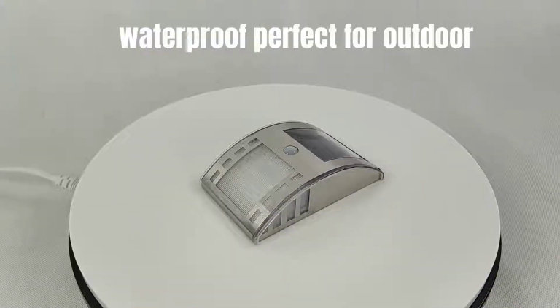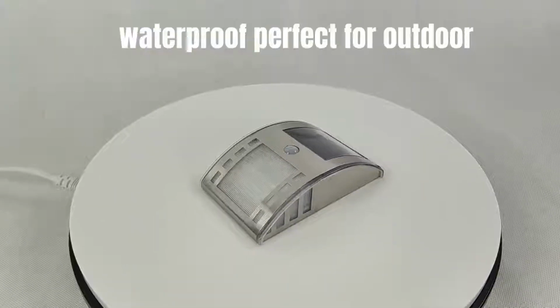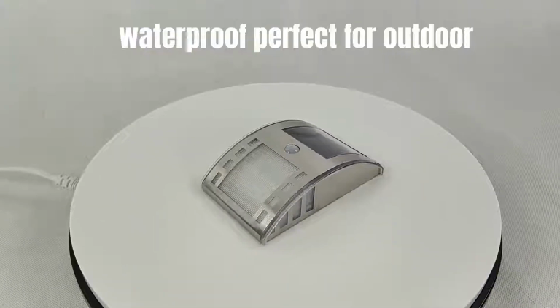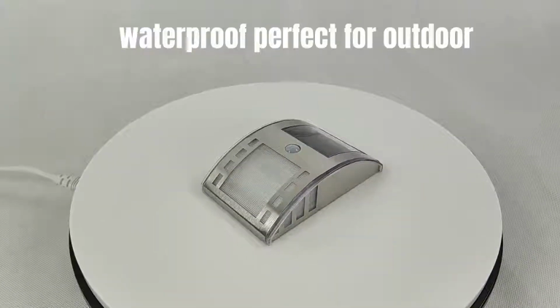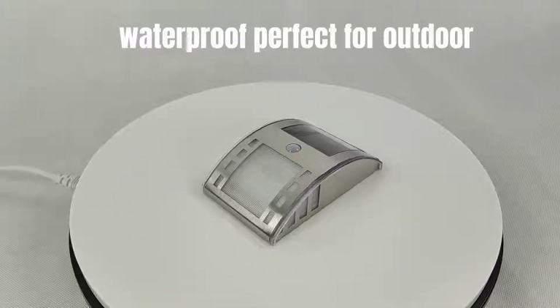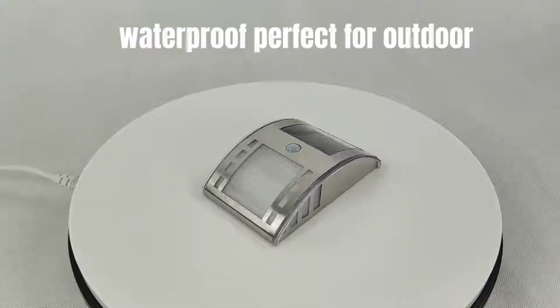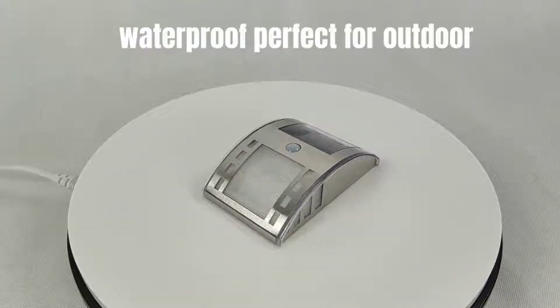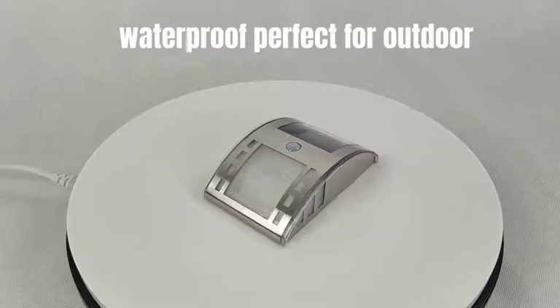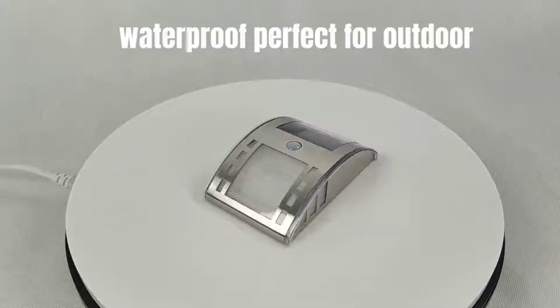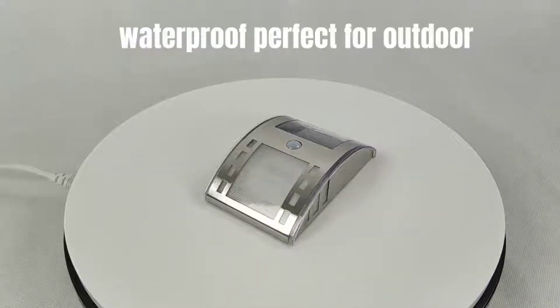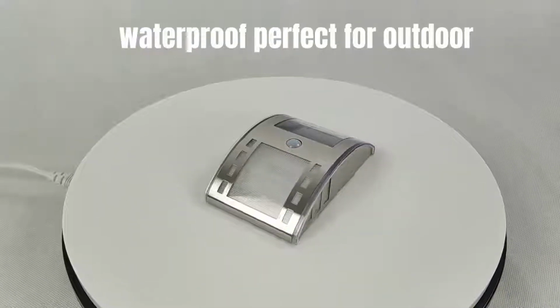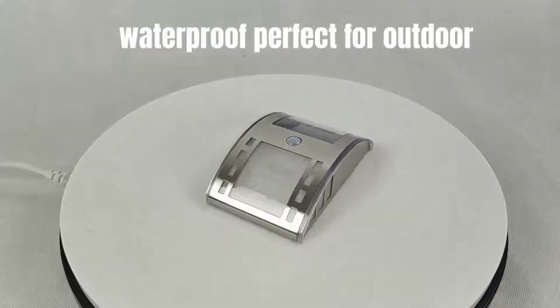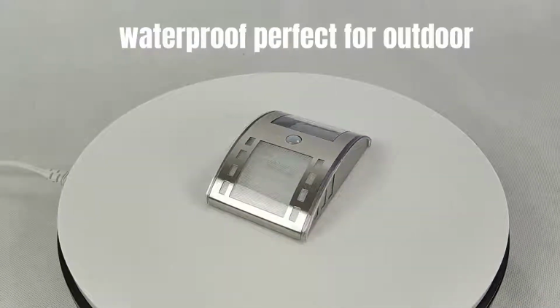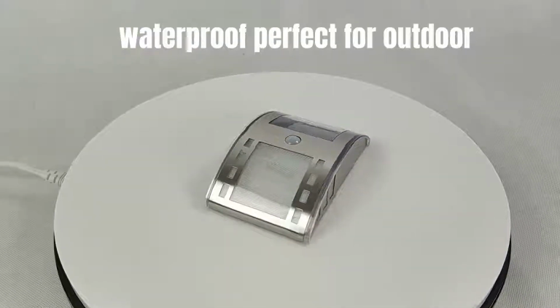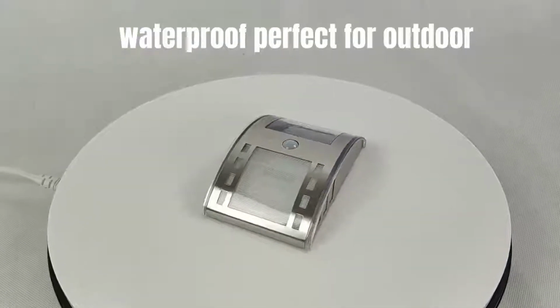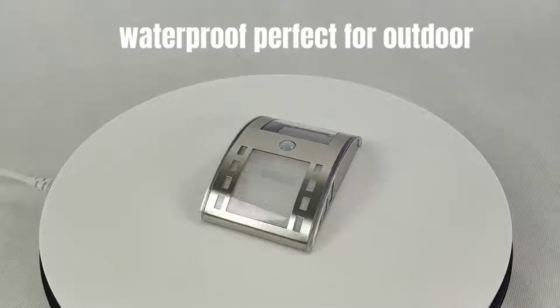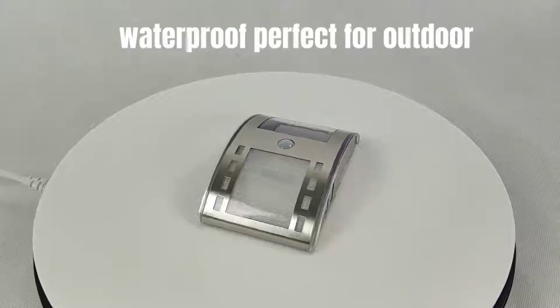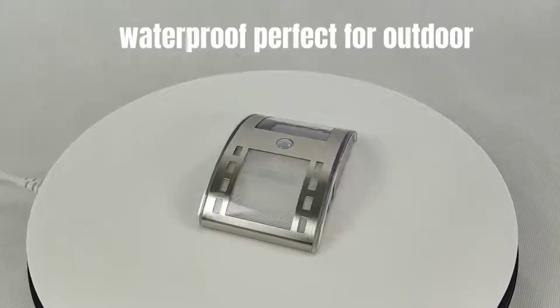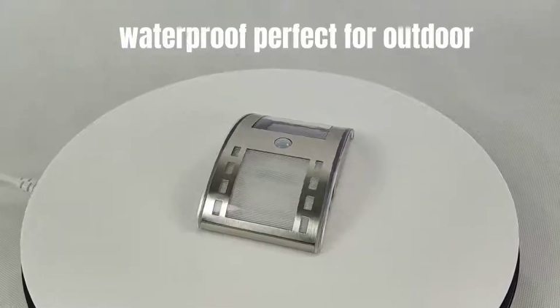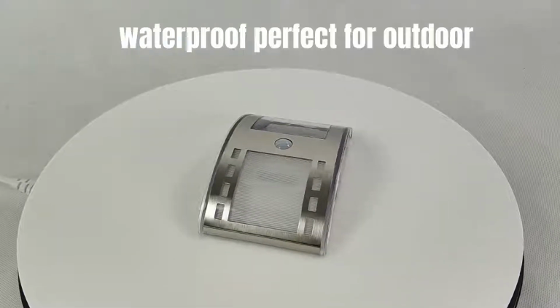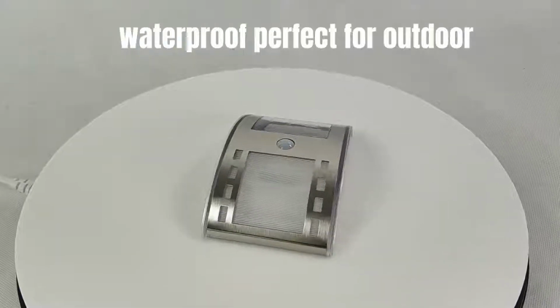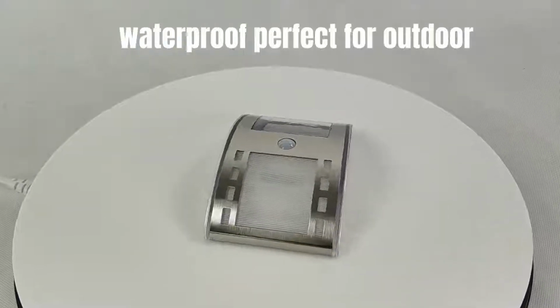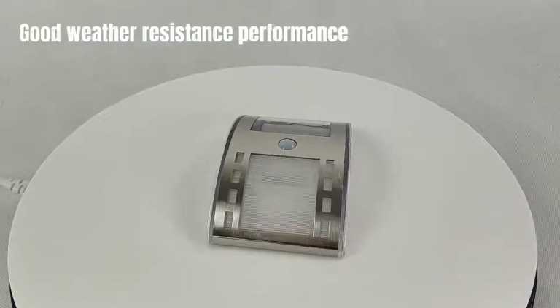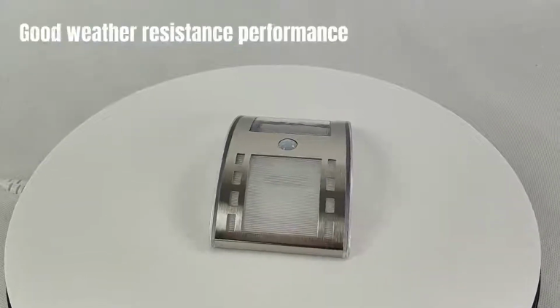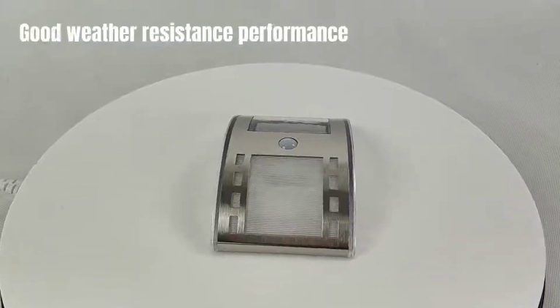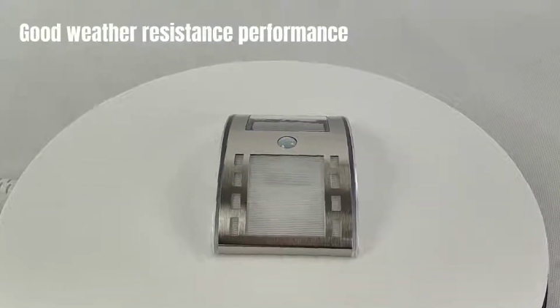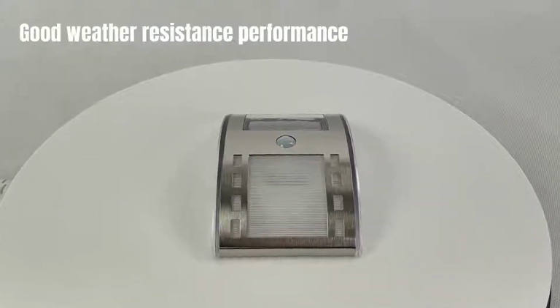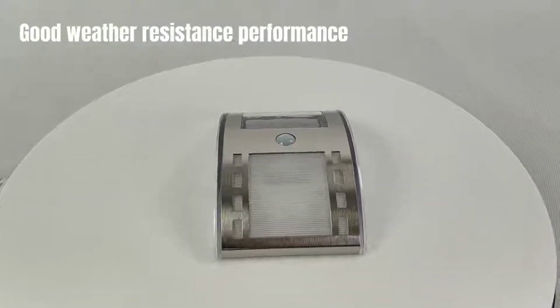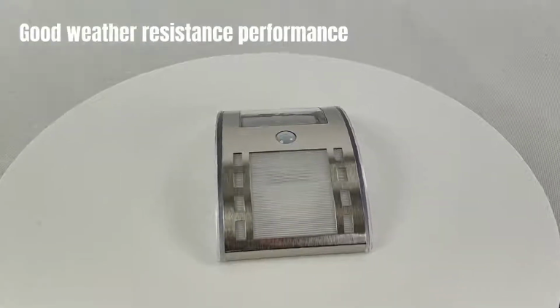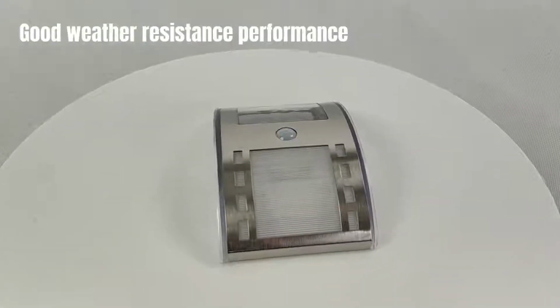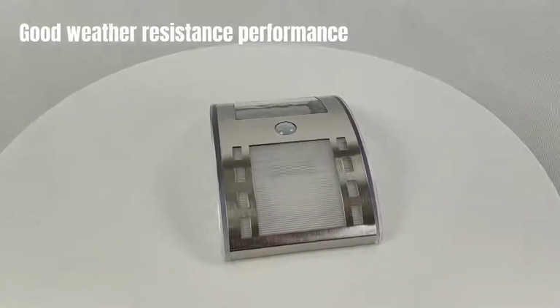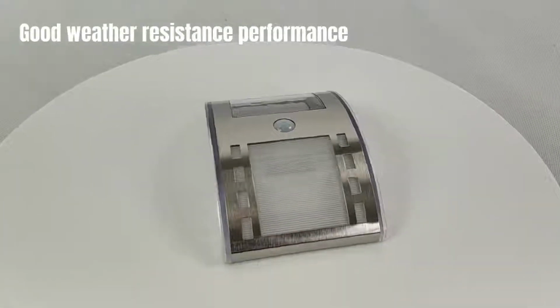Waterproof, perfect for outdoor use. Good weather resistance performance.